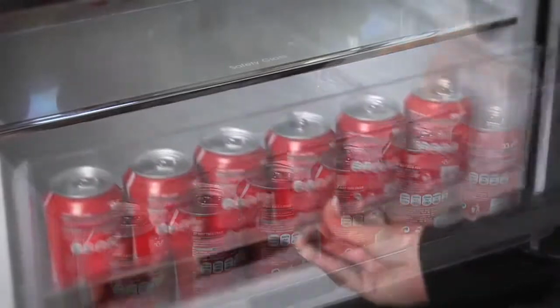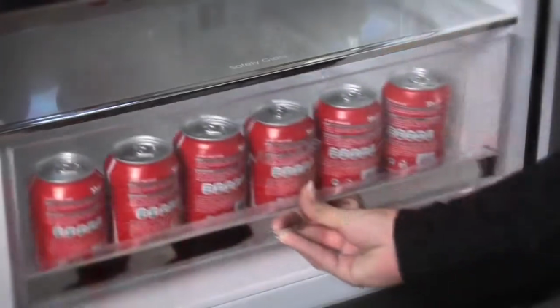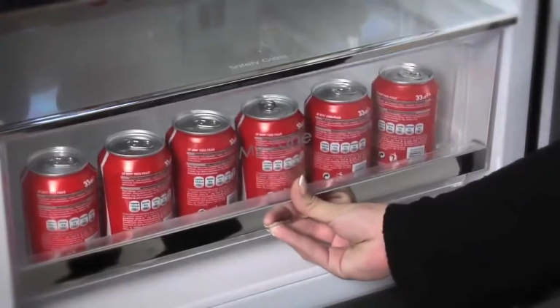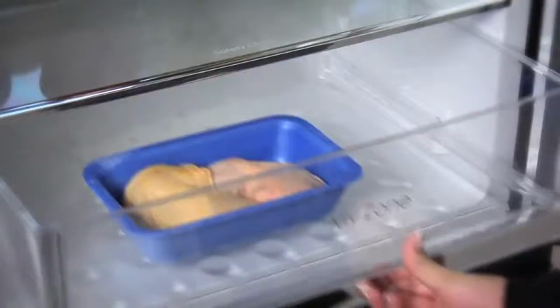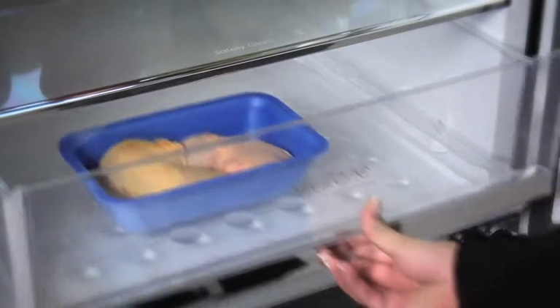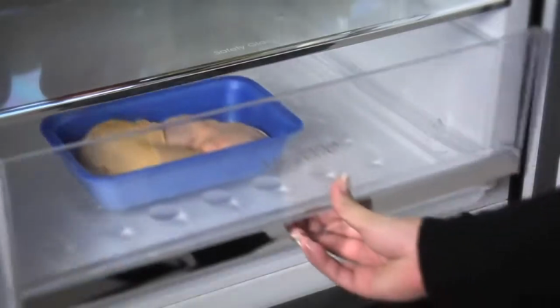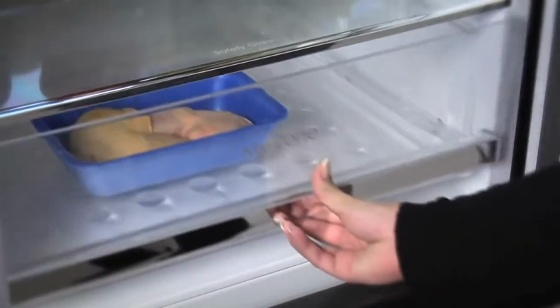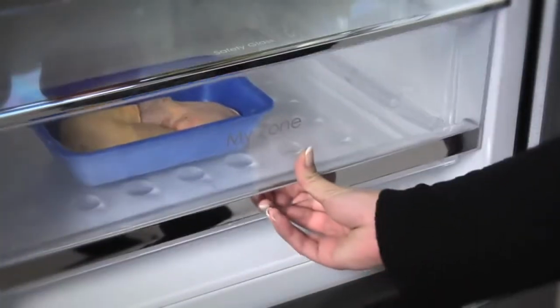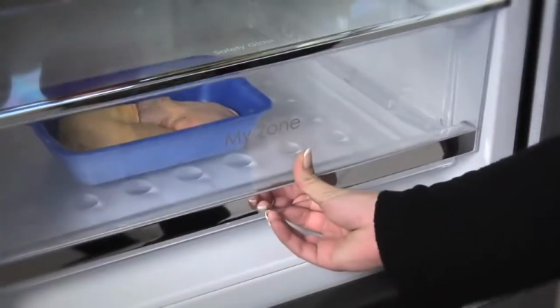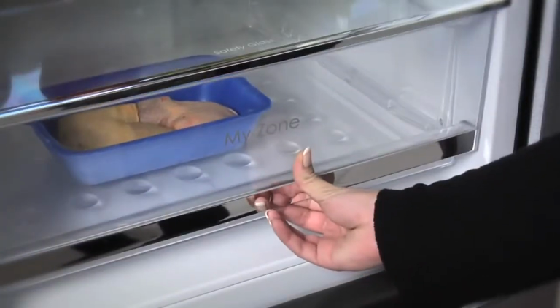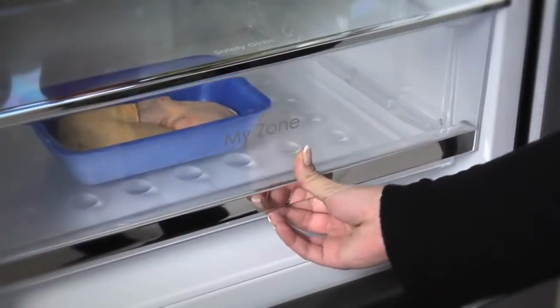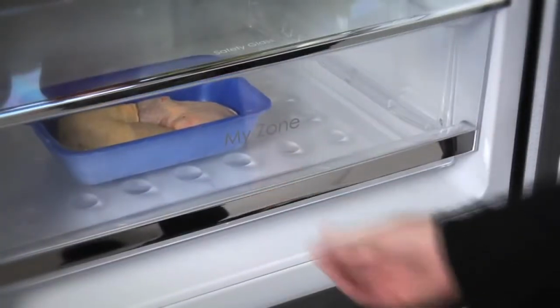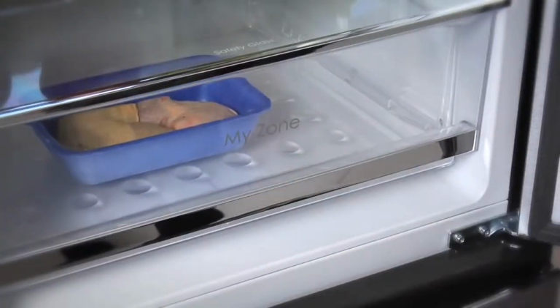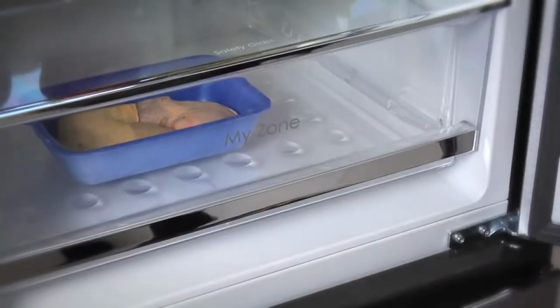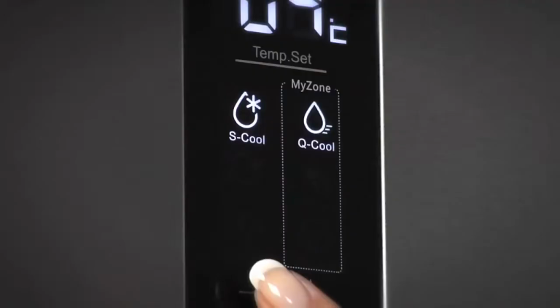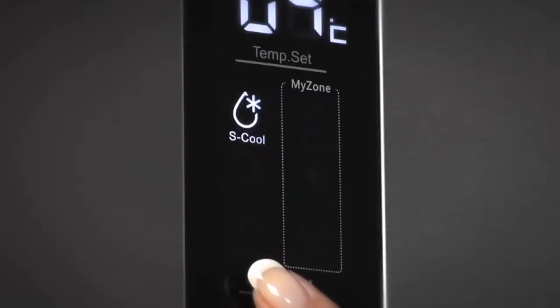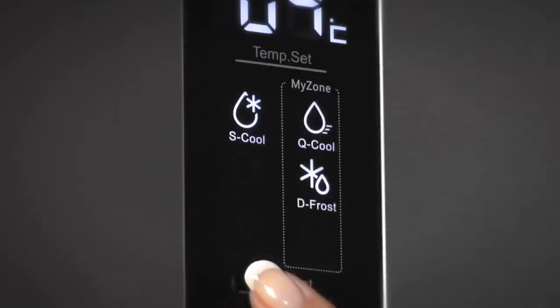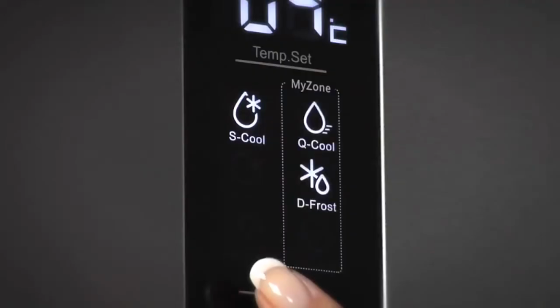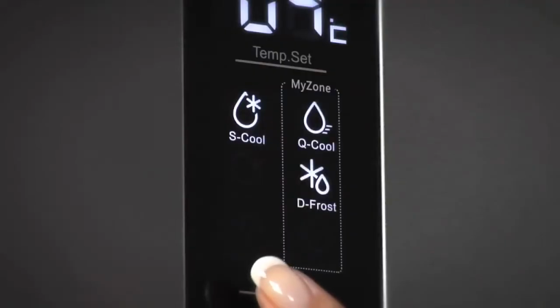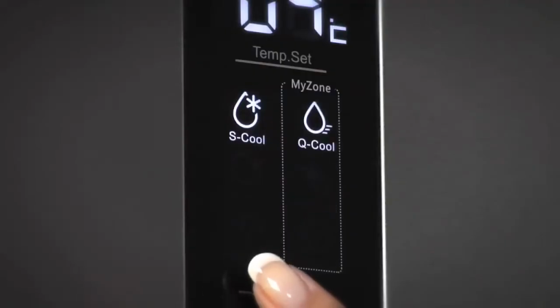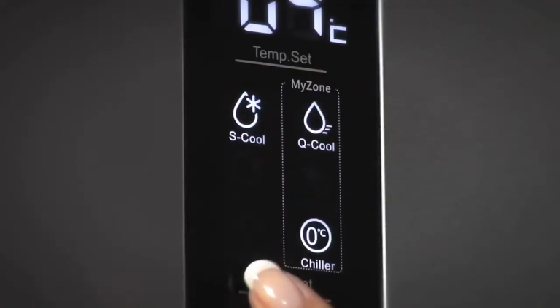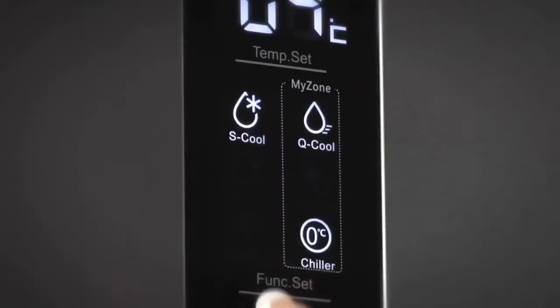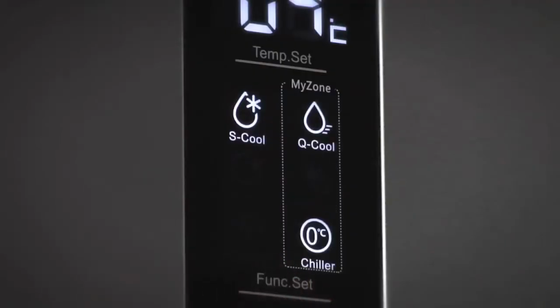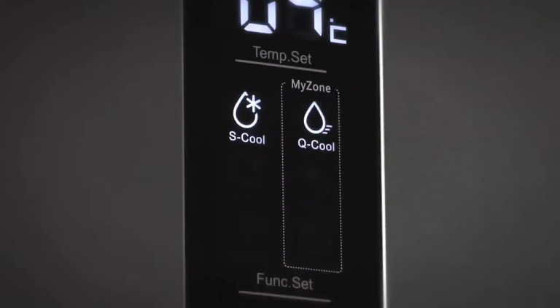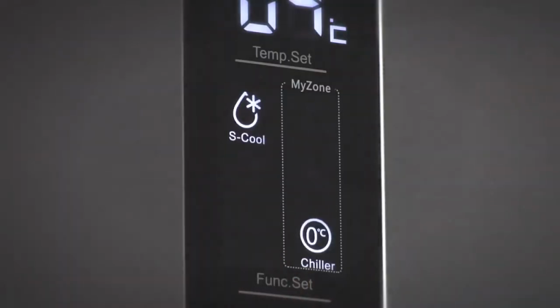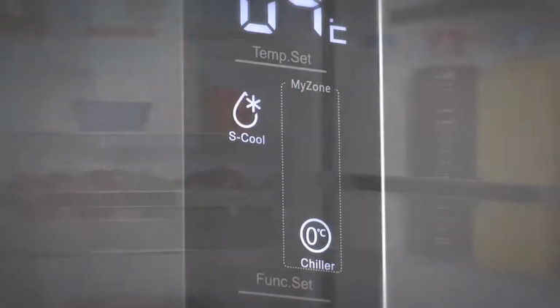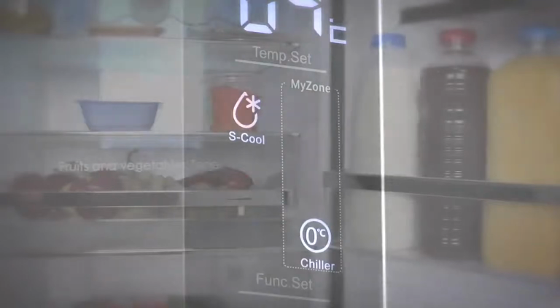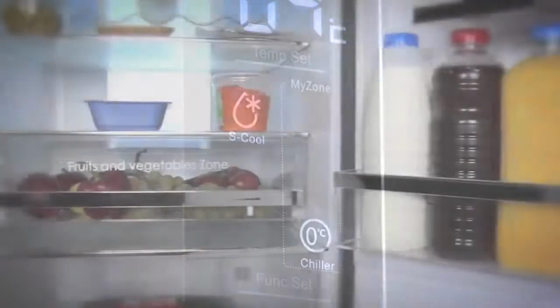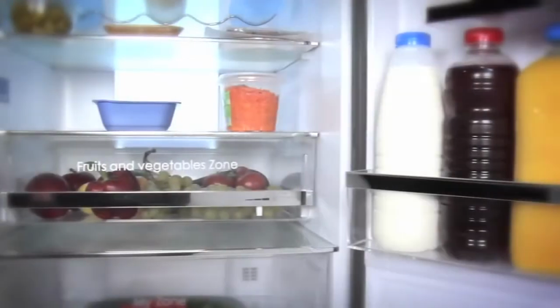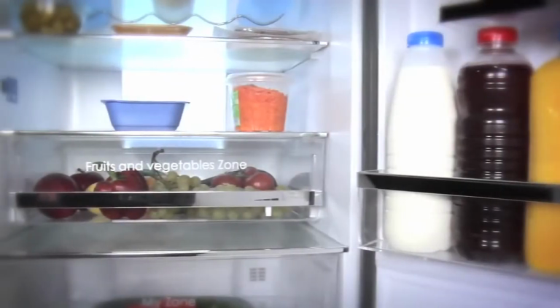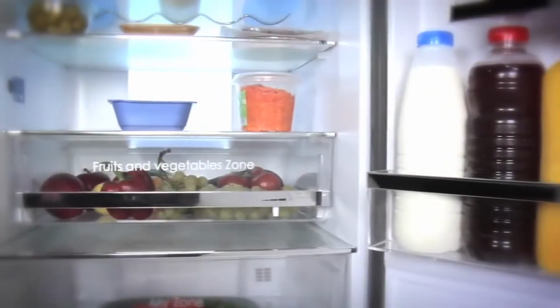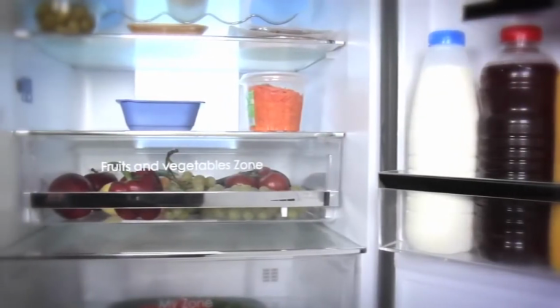And if you want to store delicate foods like meat and fish, it can be made into a zero-degree chiller too. The choice is yours.